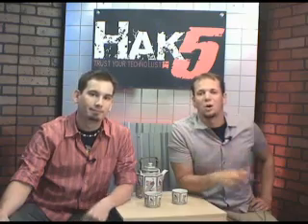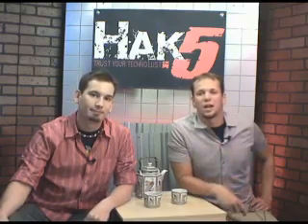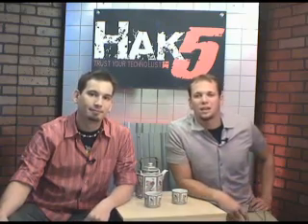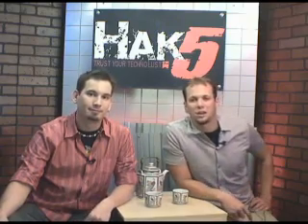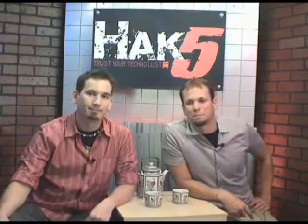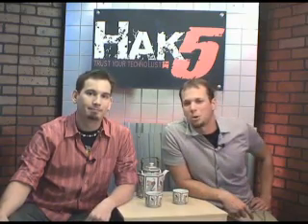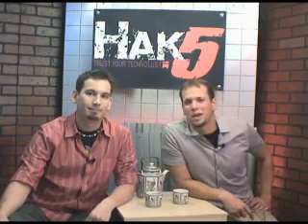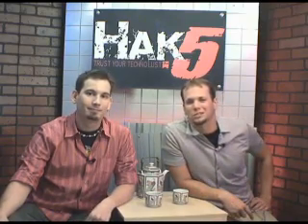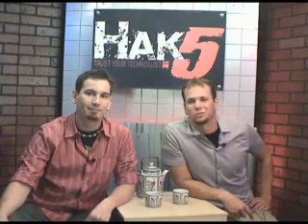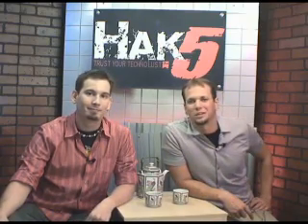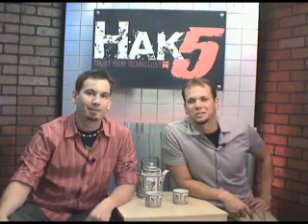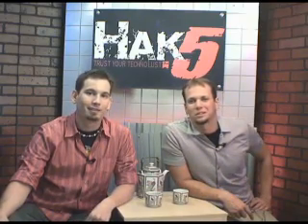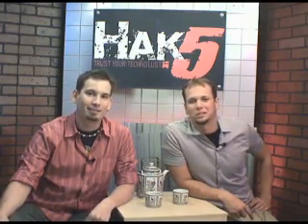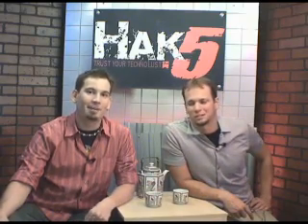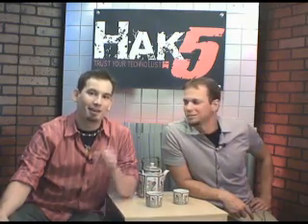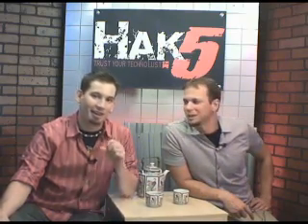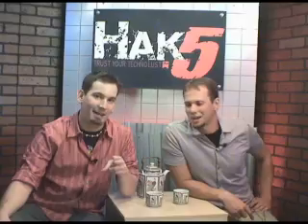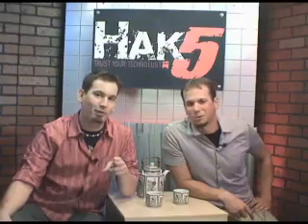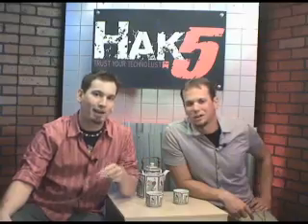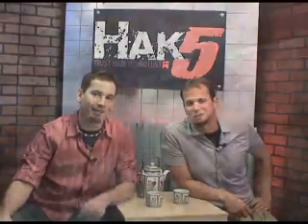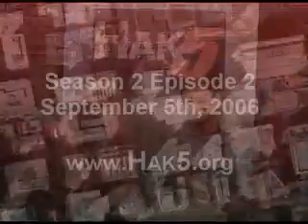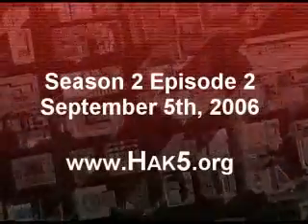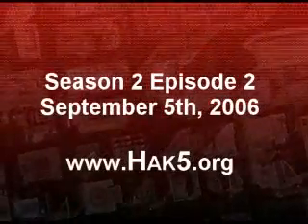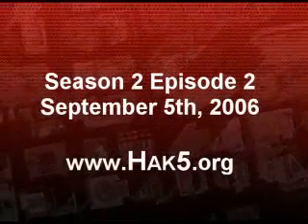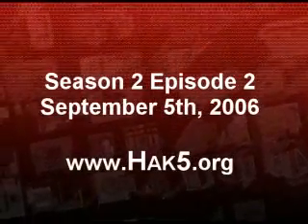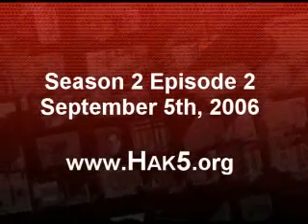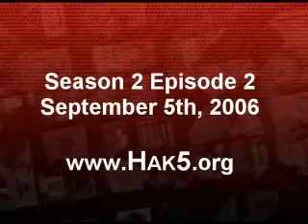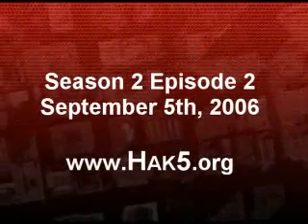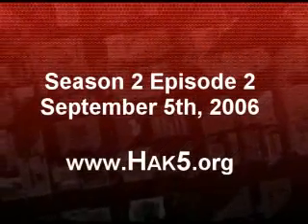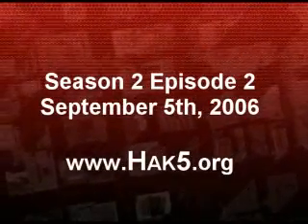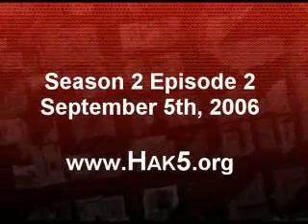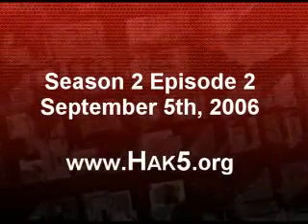All that and a bowl of hacksaw plates — this time on Hak5. We'll see you next time.